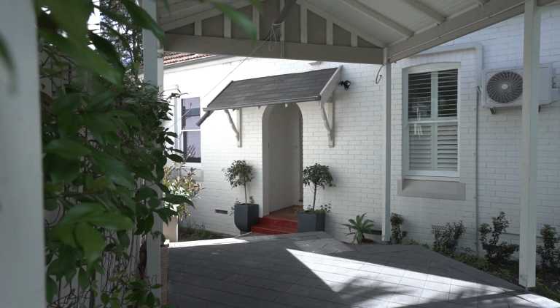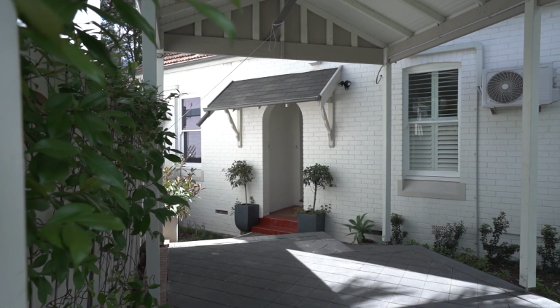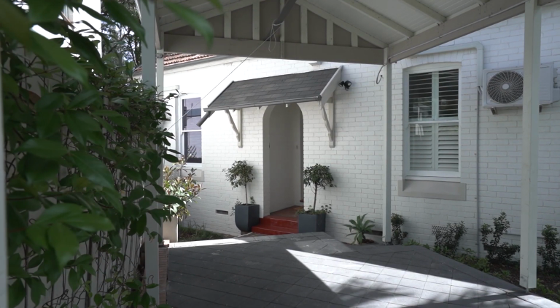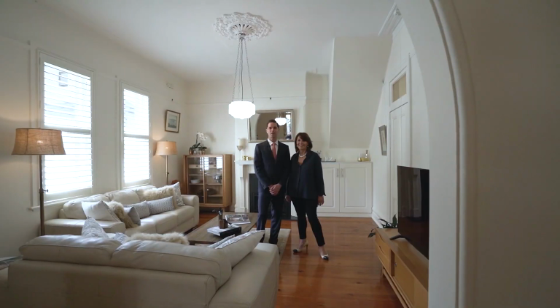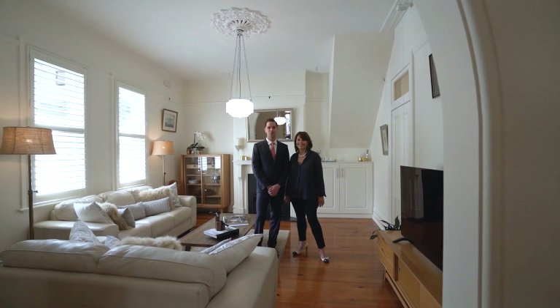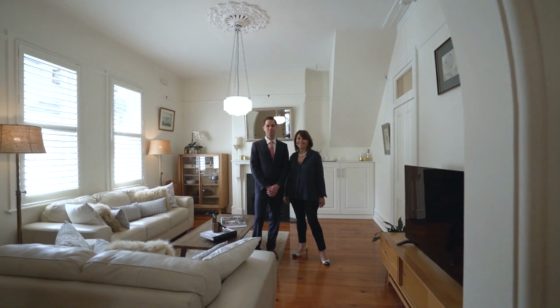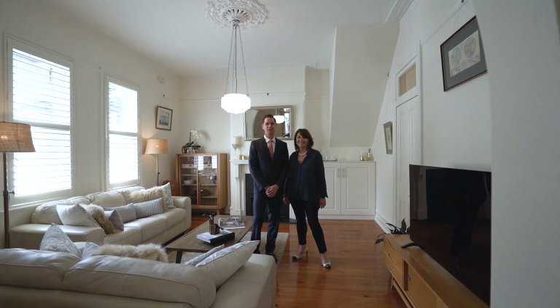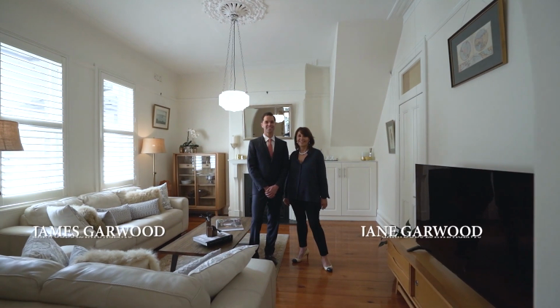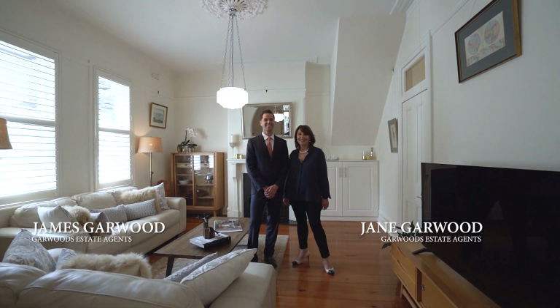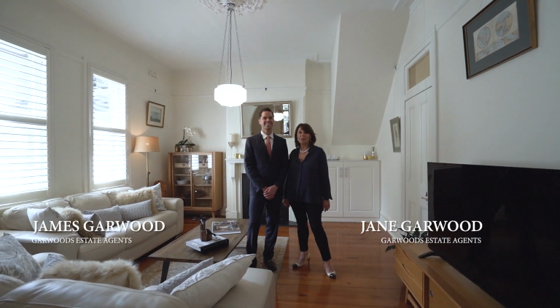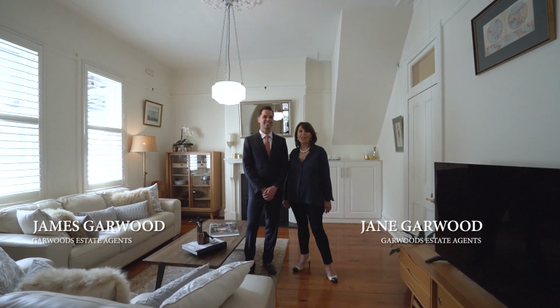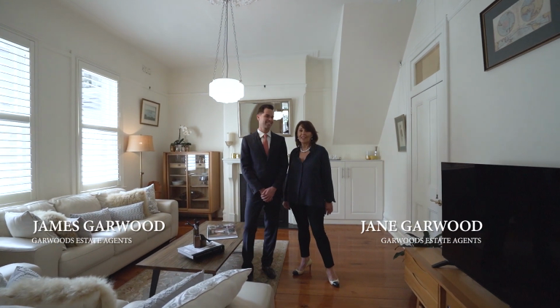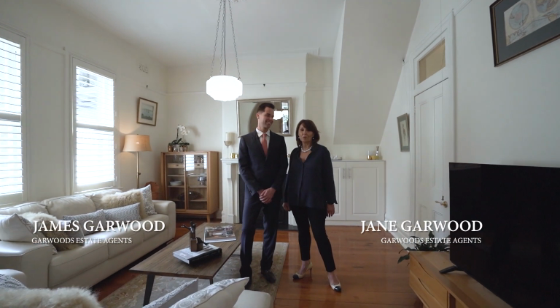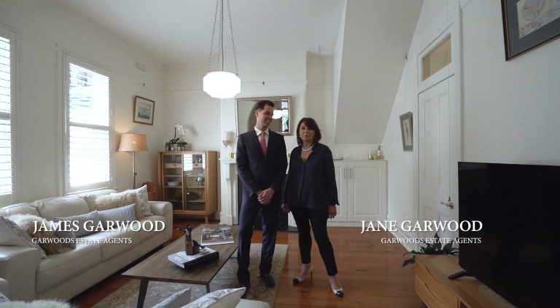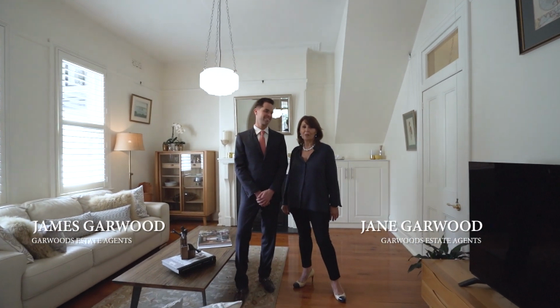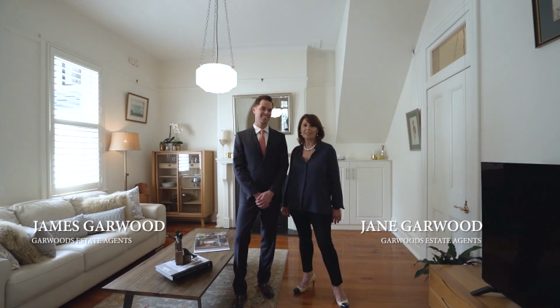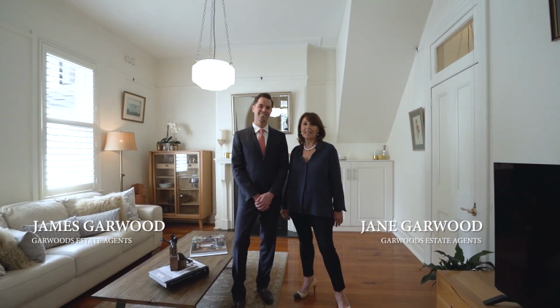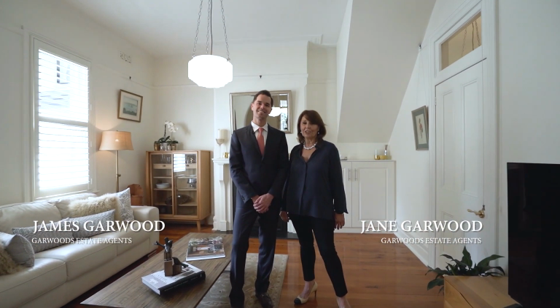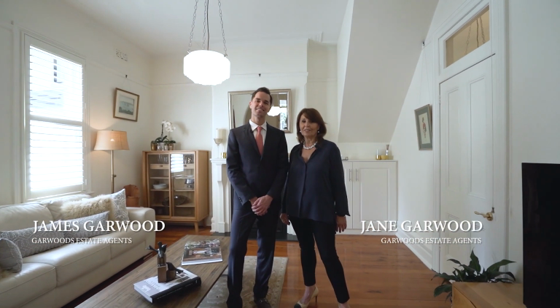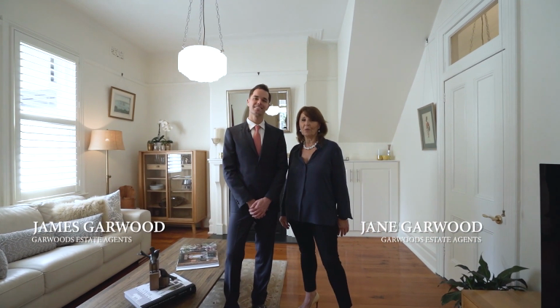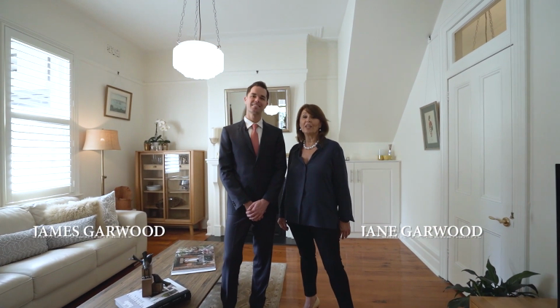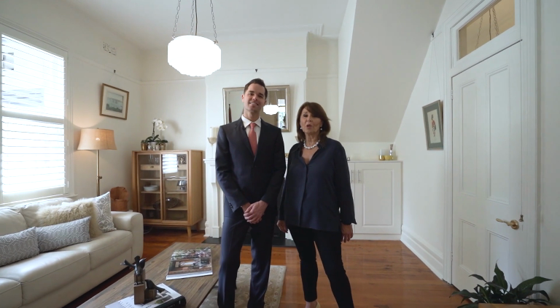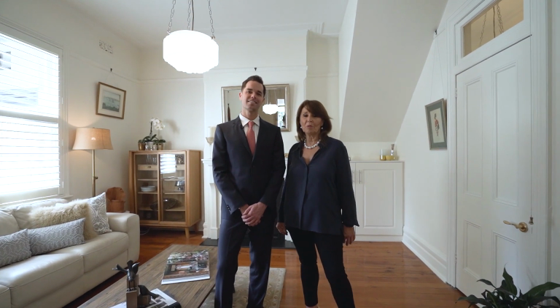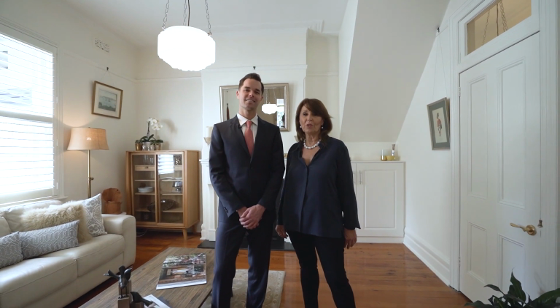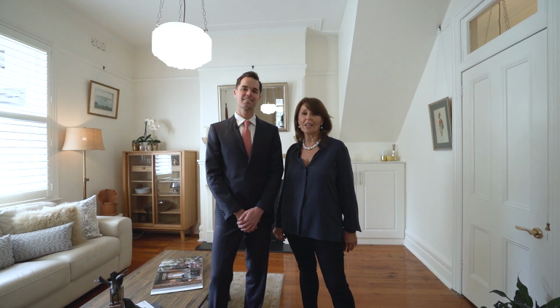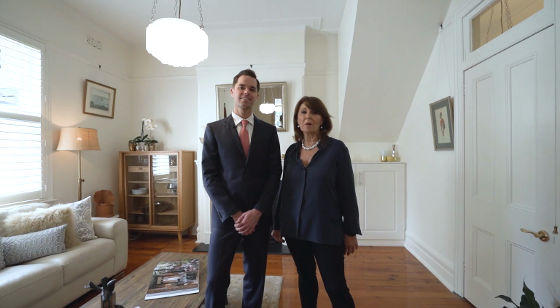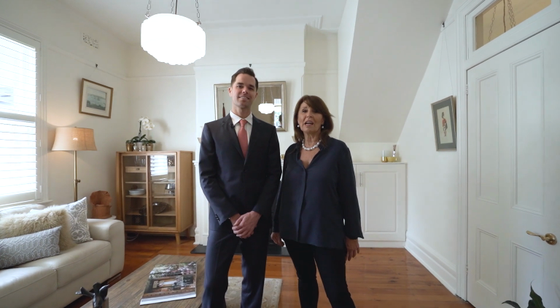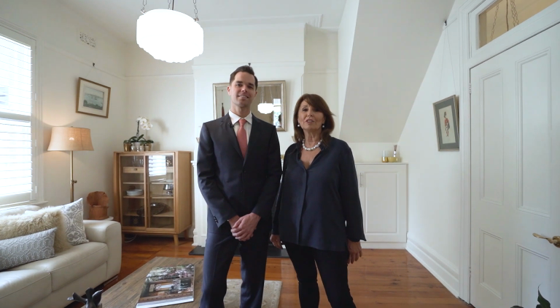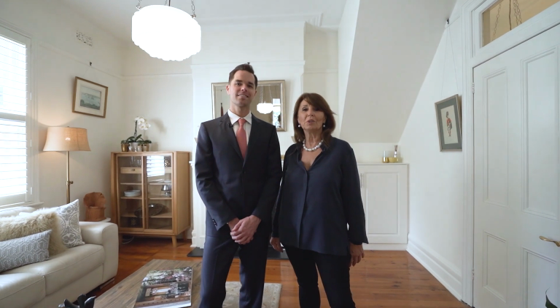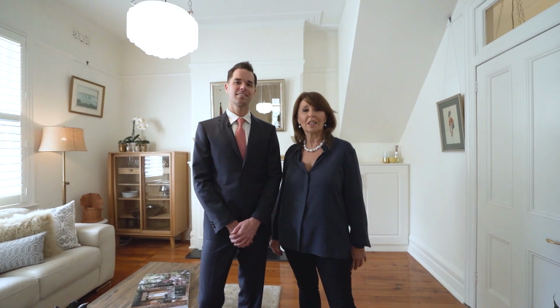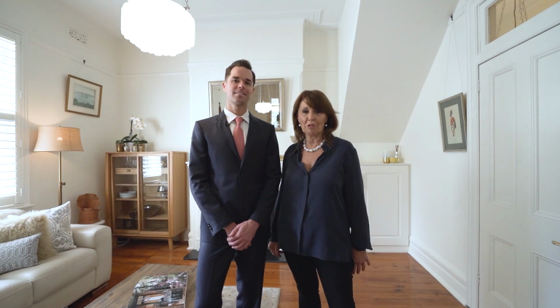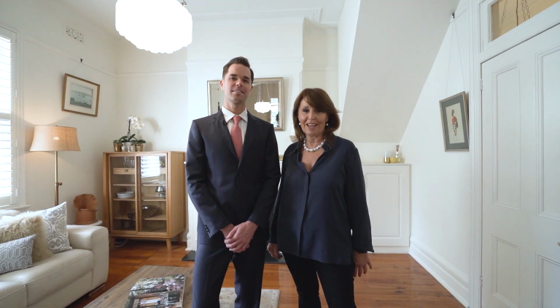Hi there, I'm James Garwood and I'm Jane Garwood from Garwood's Estate Agents. We're here to welcome you to 9 Camaray Avenue, Camaray.